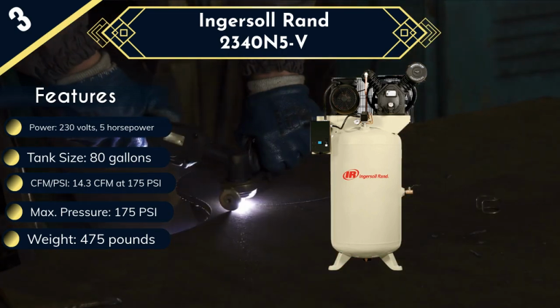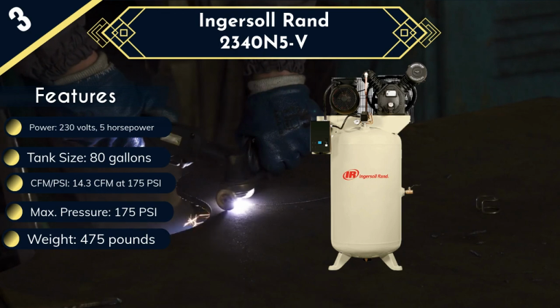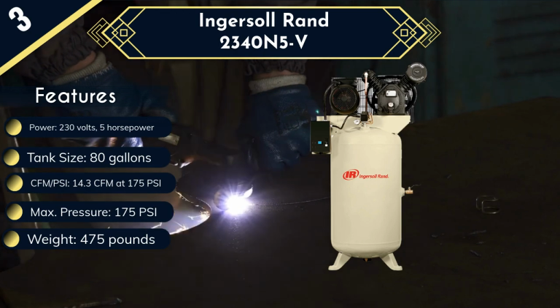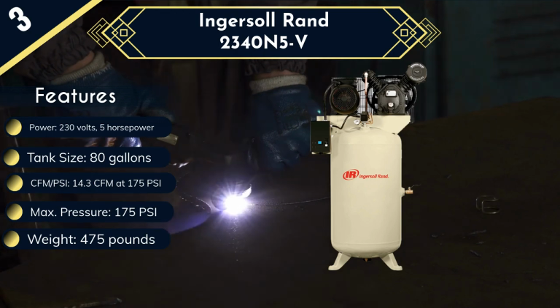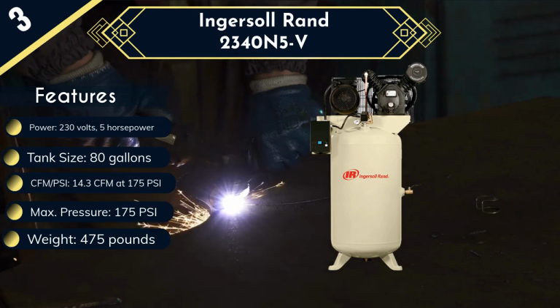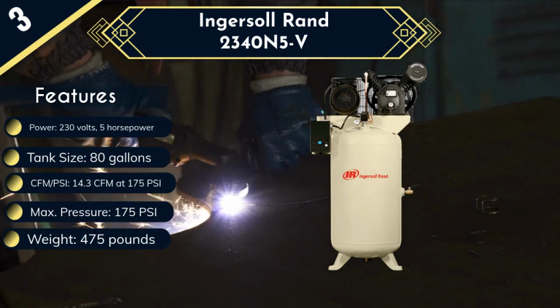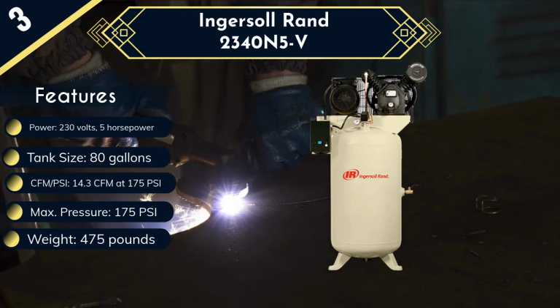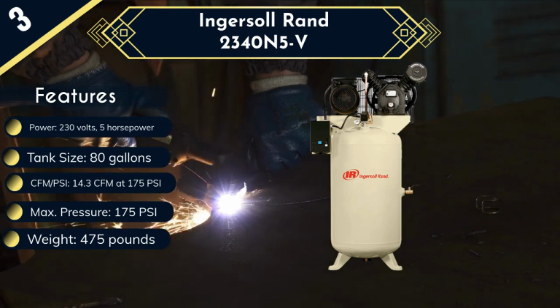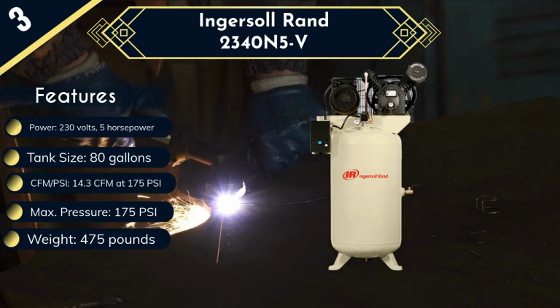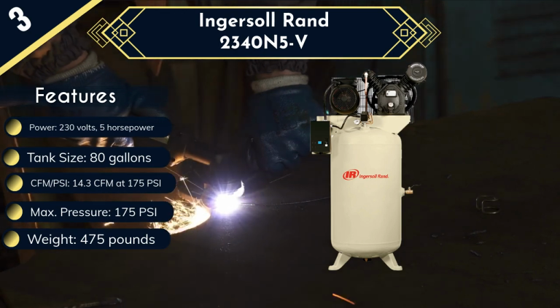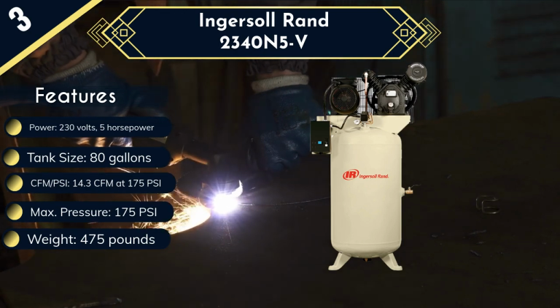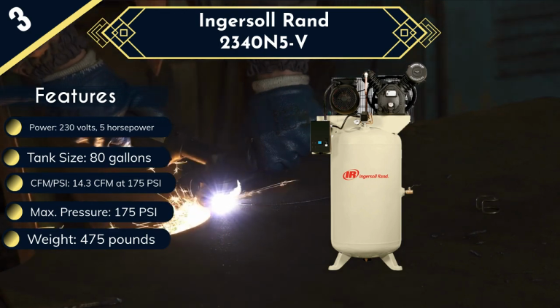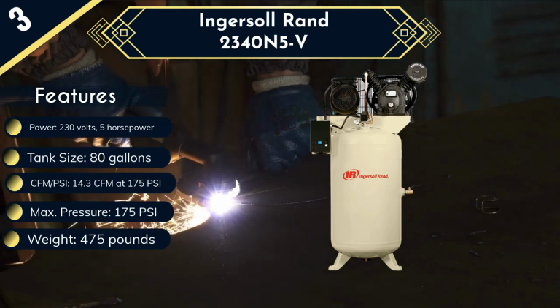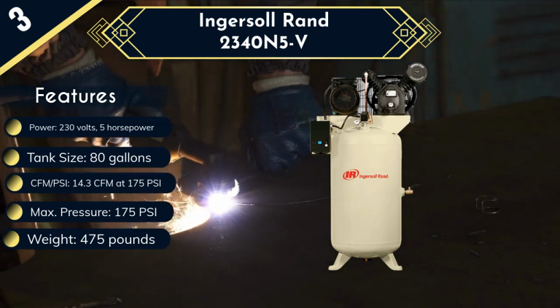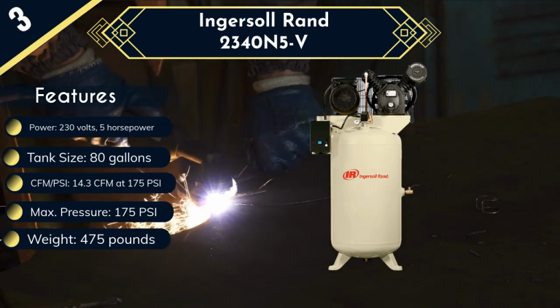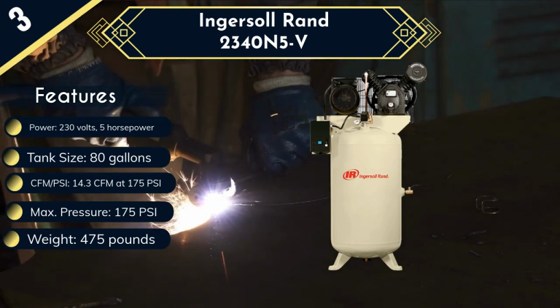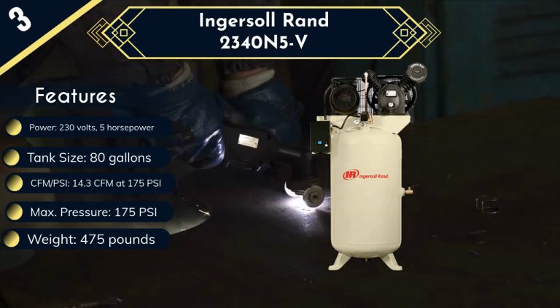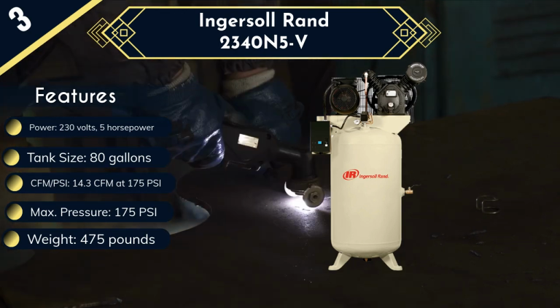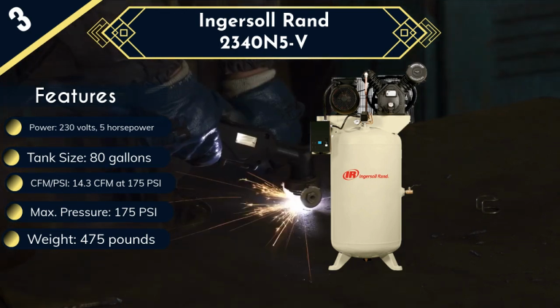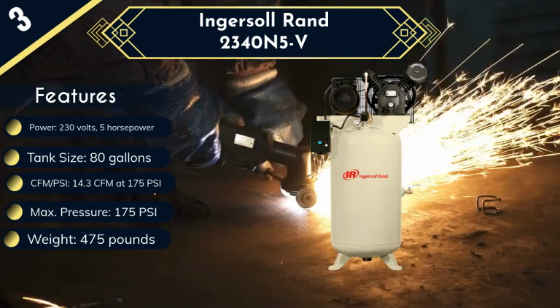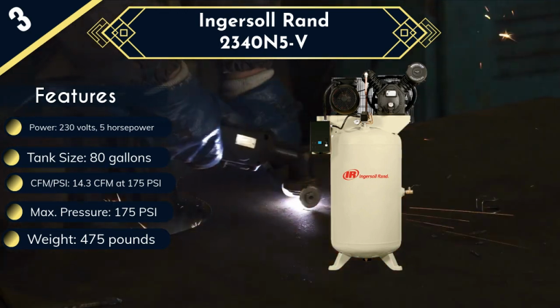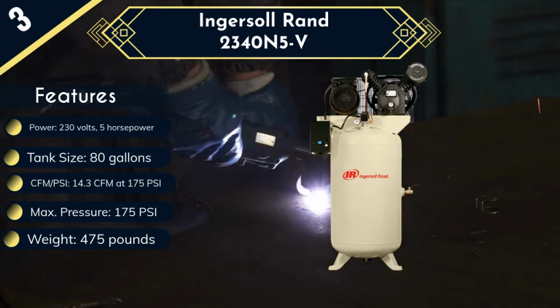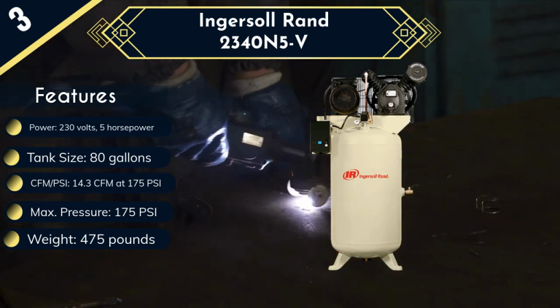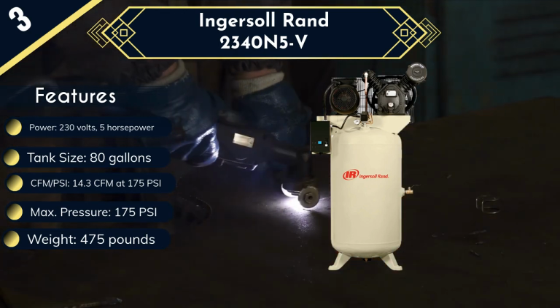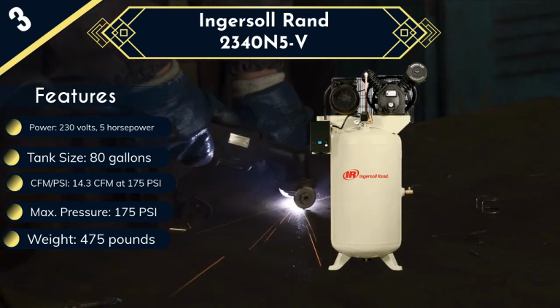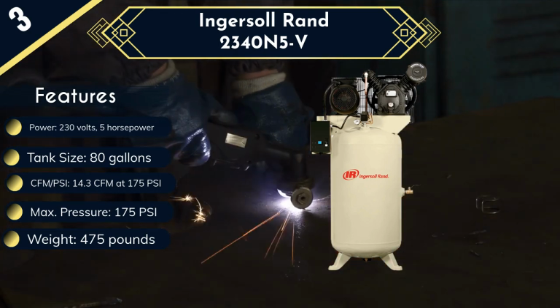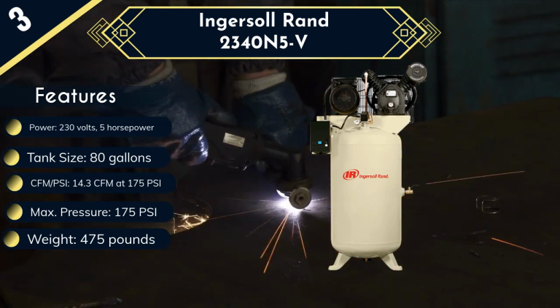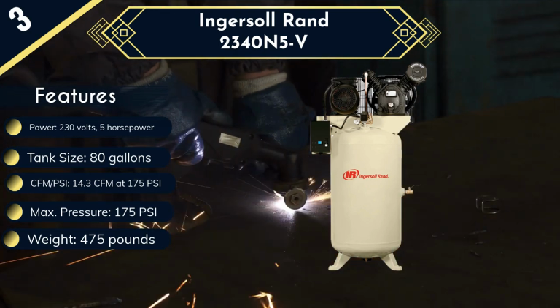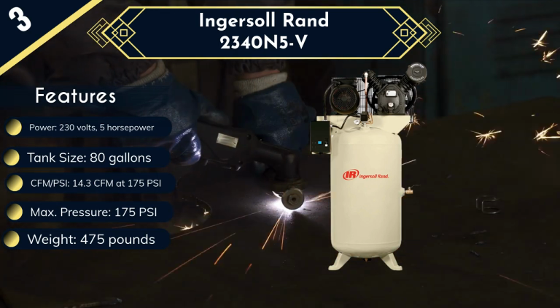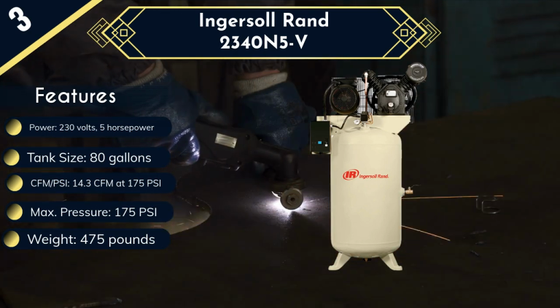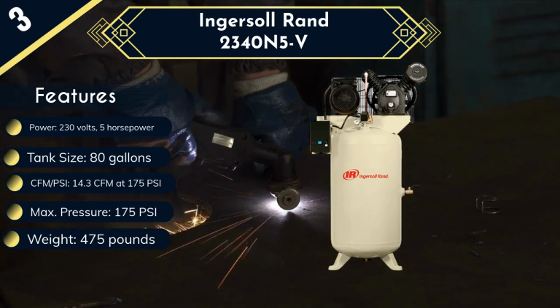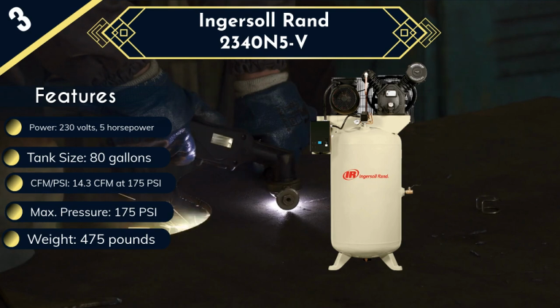On the downside, this compressor is very costly and also very heavy, which makes it less portable.